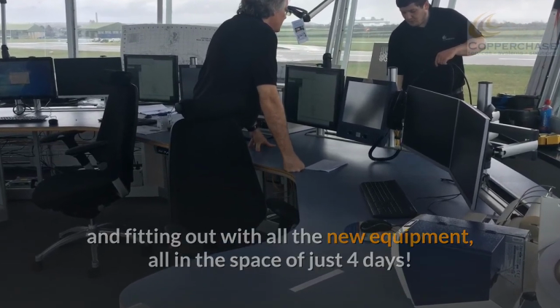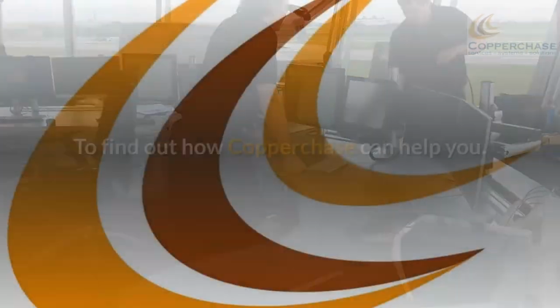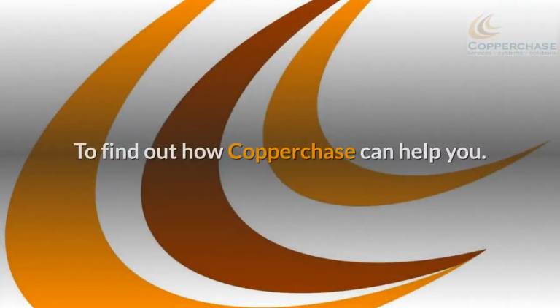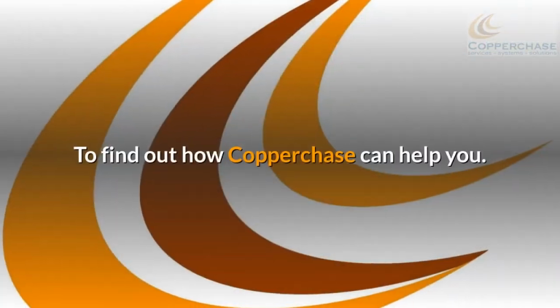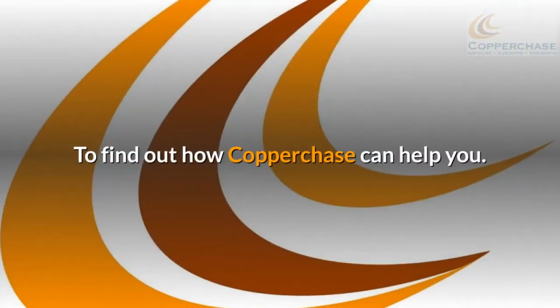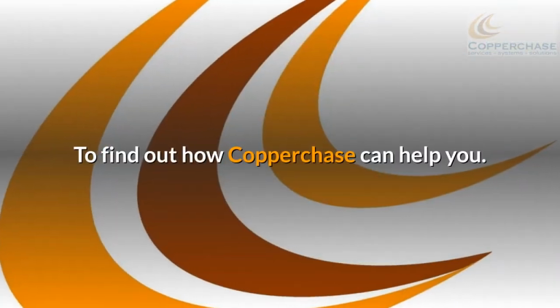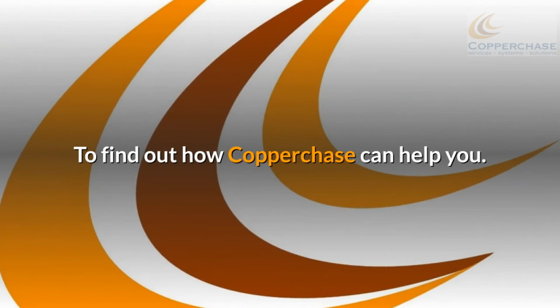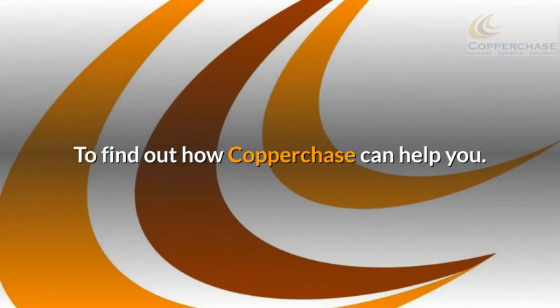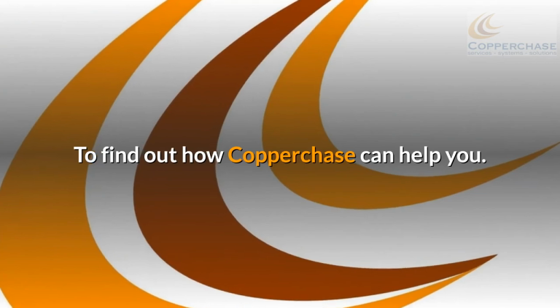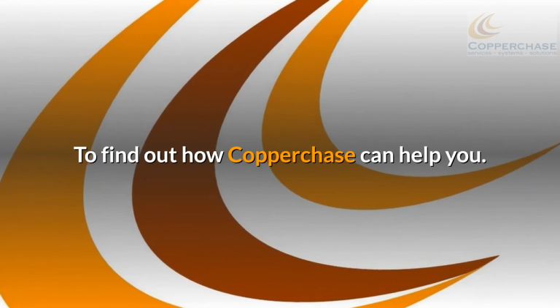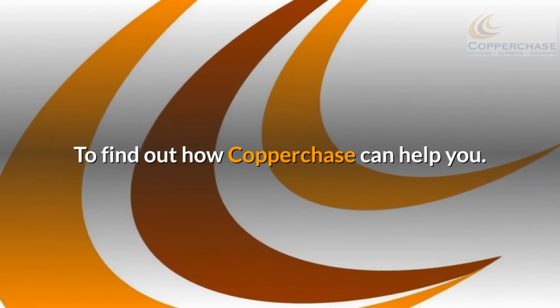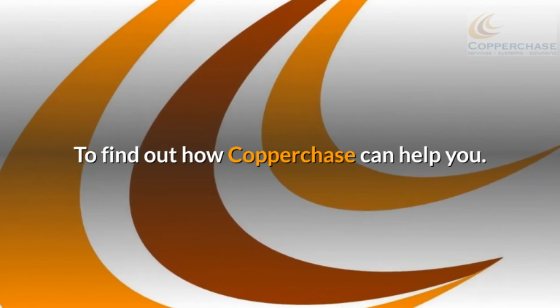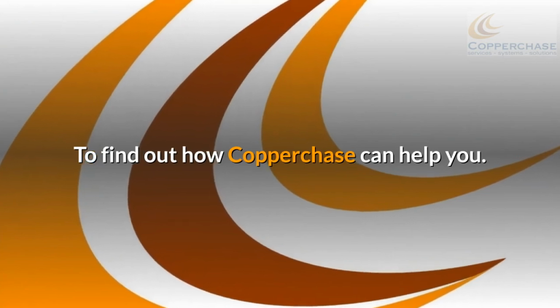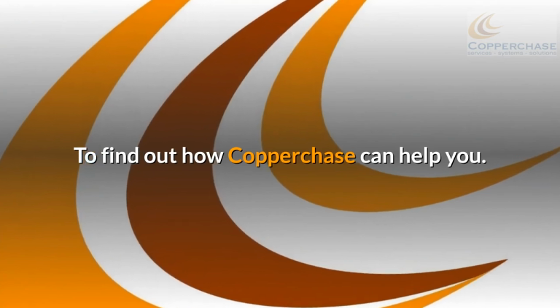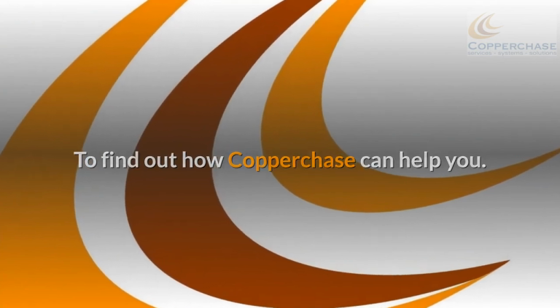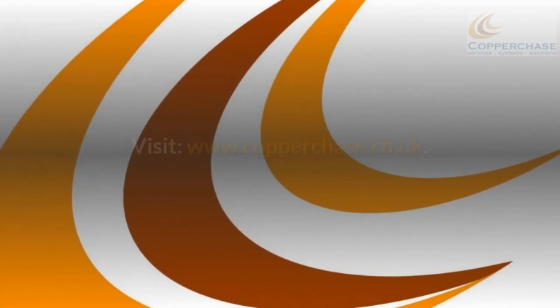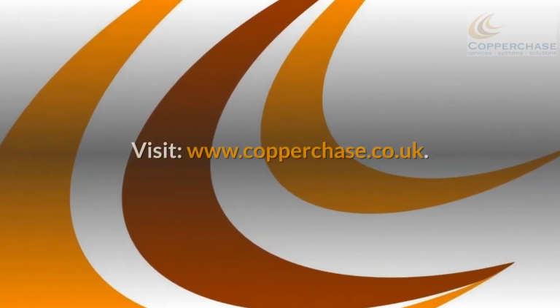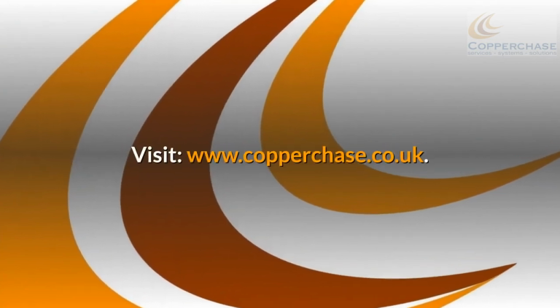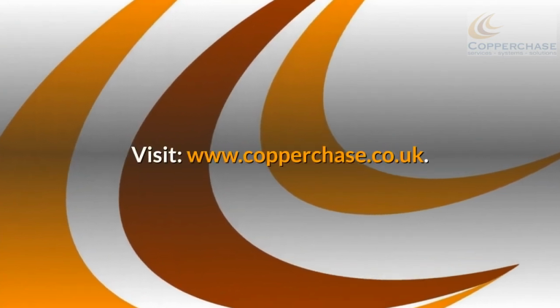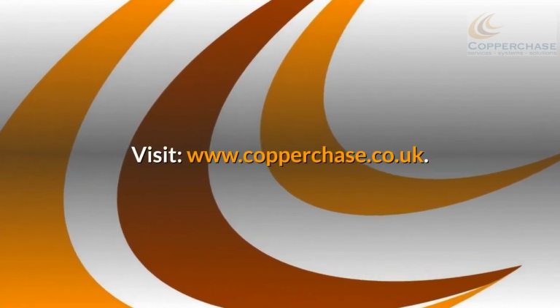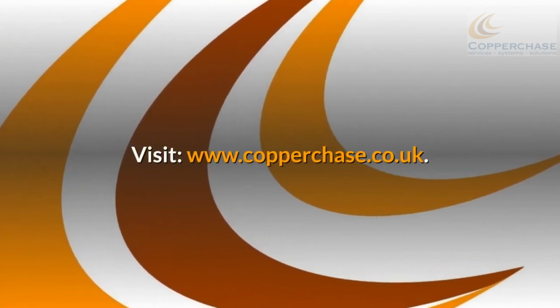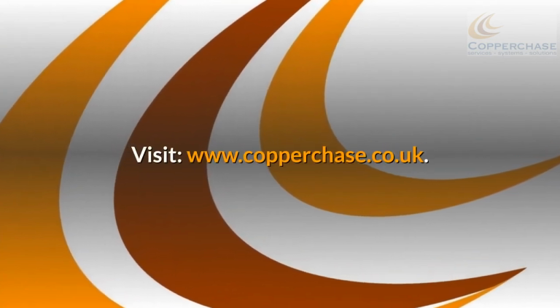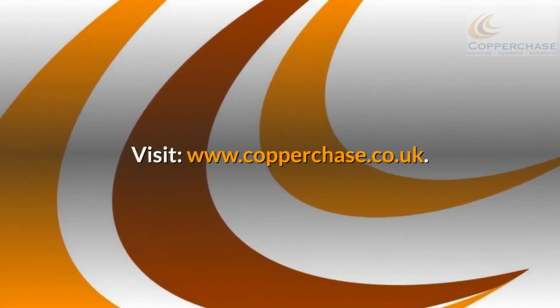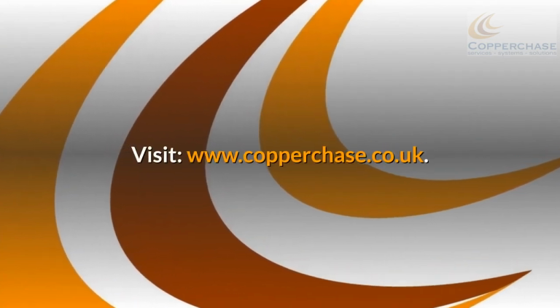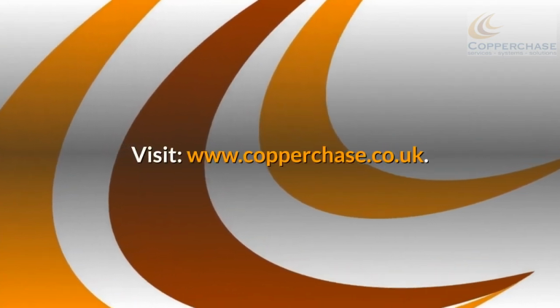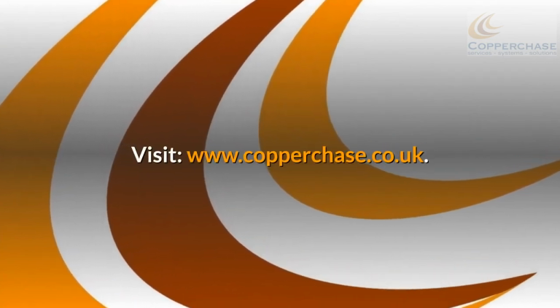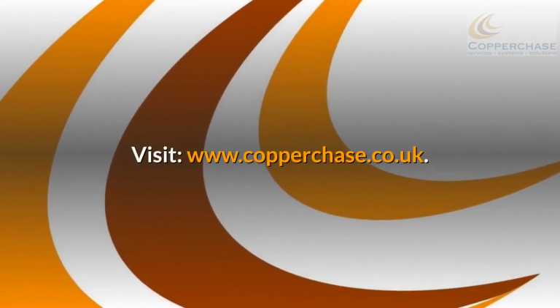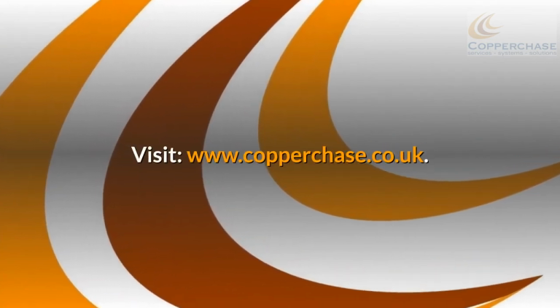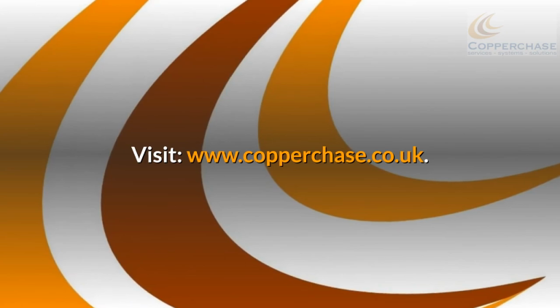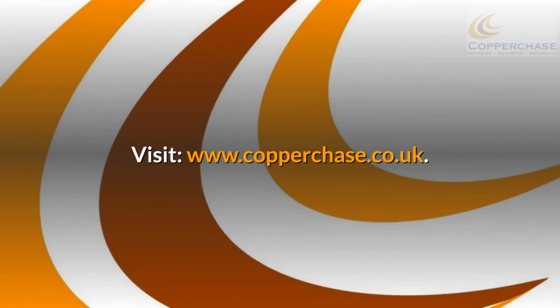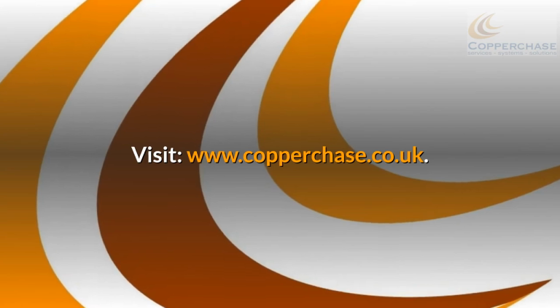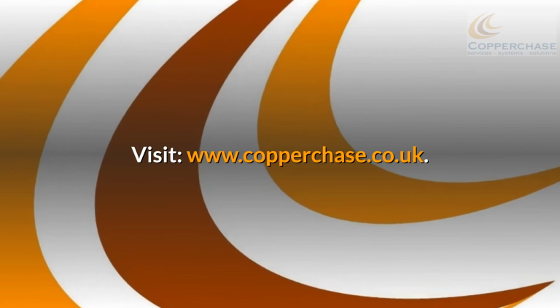To find out how Copperchase can help you, visit www.copperchase.co.uk.